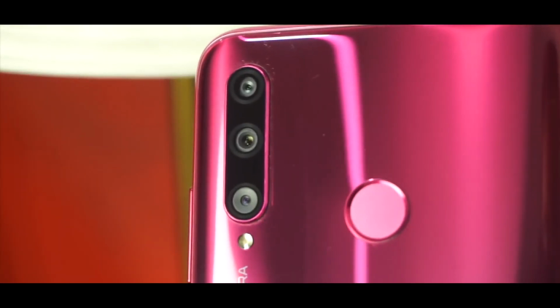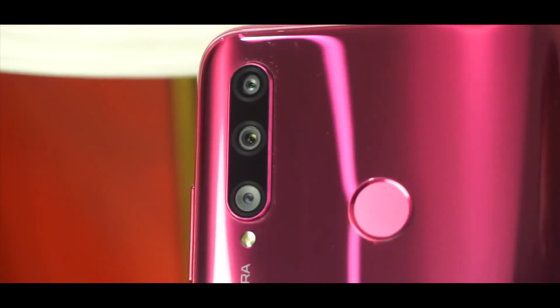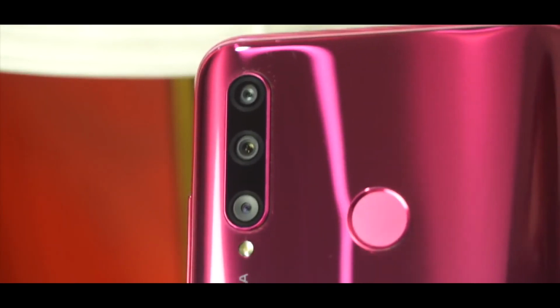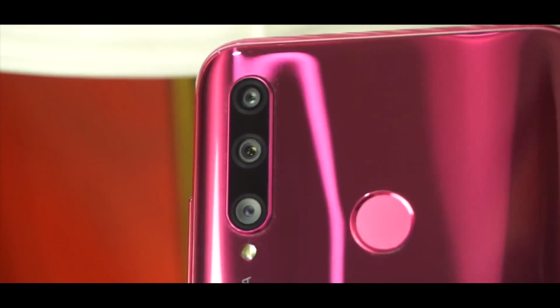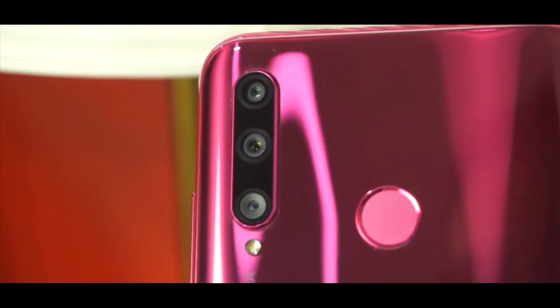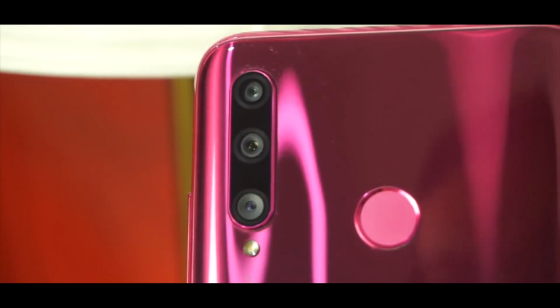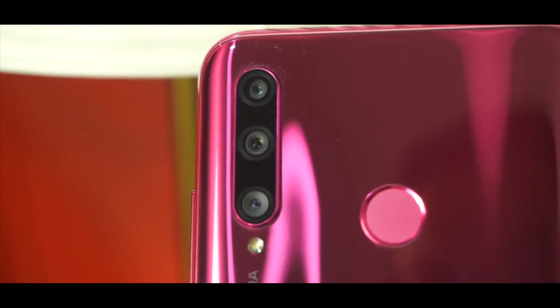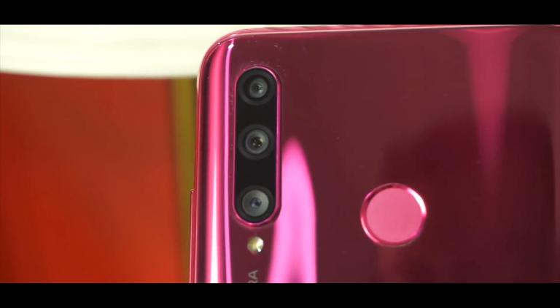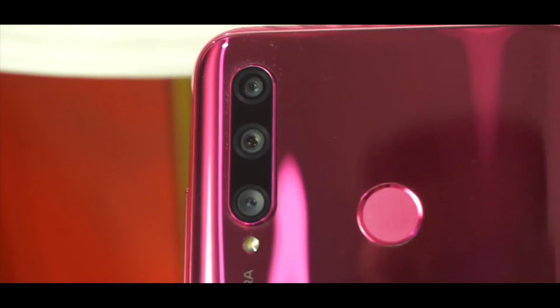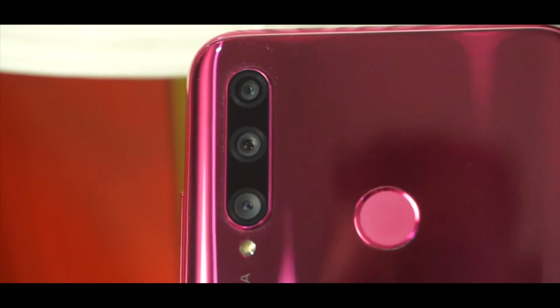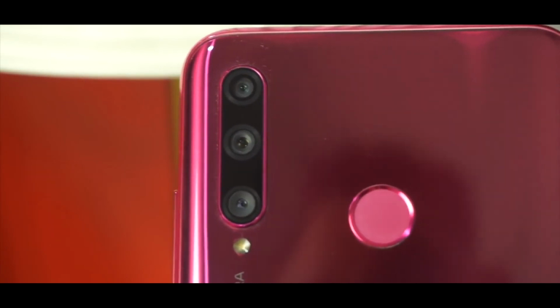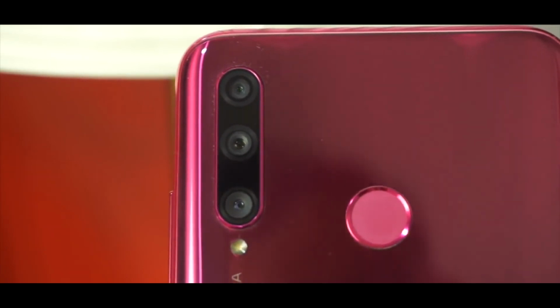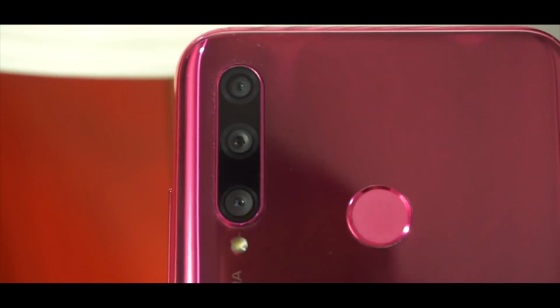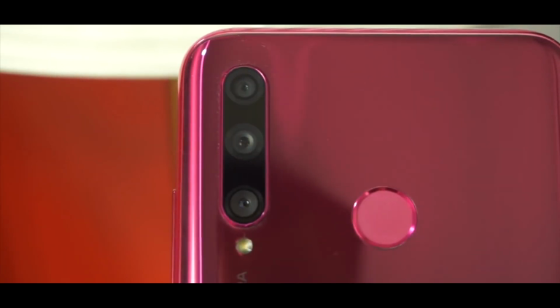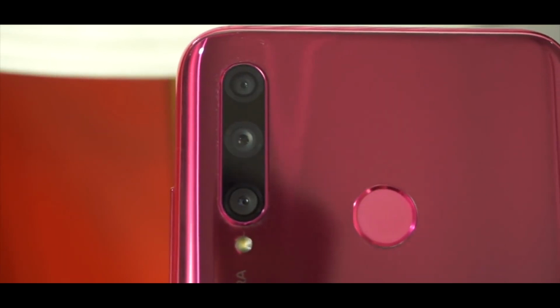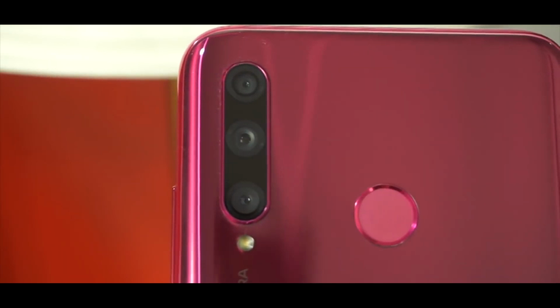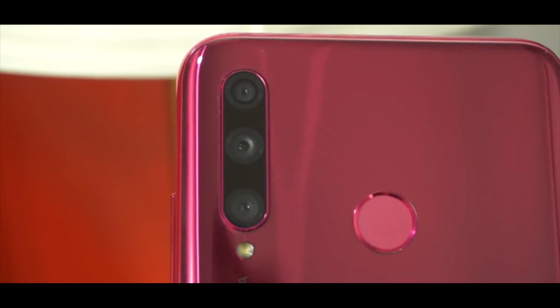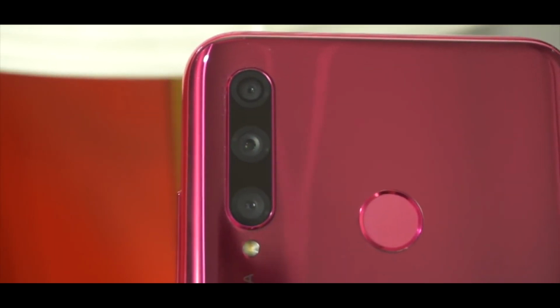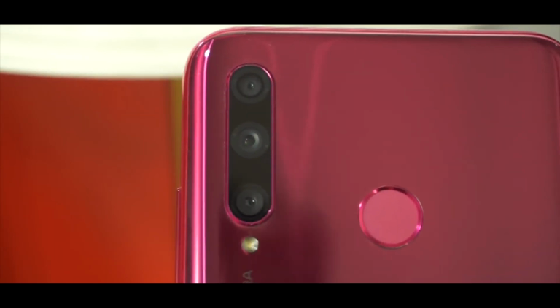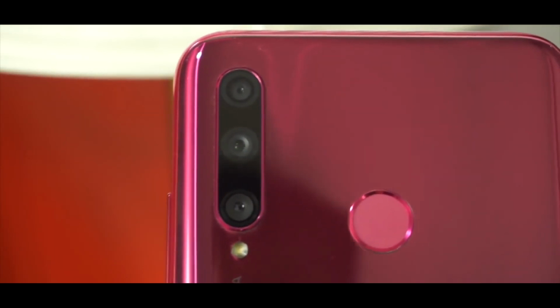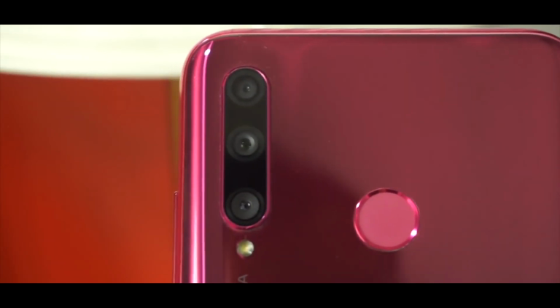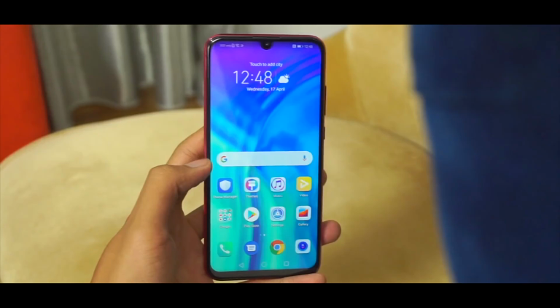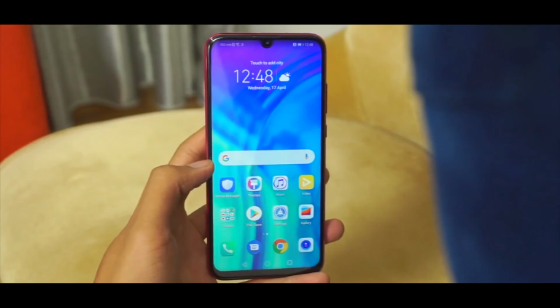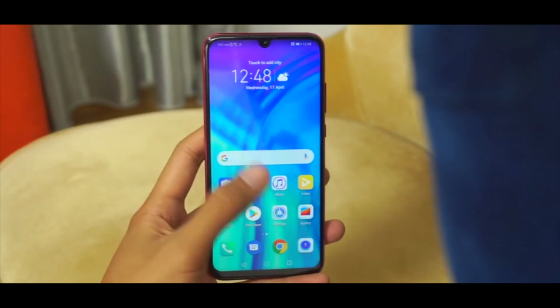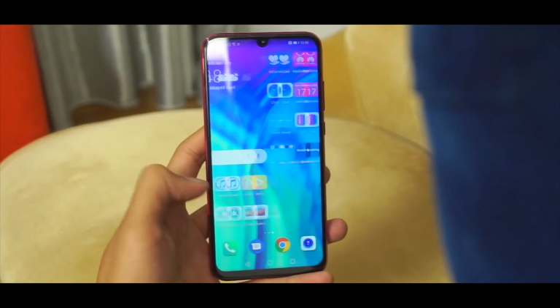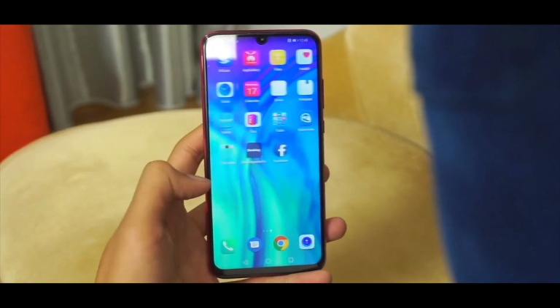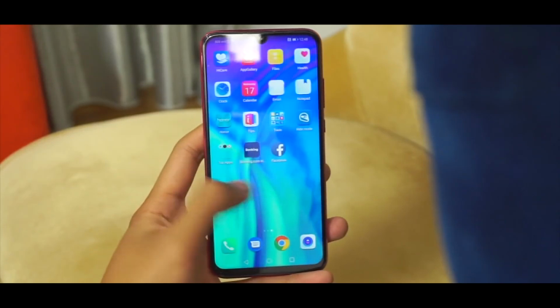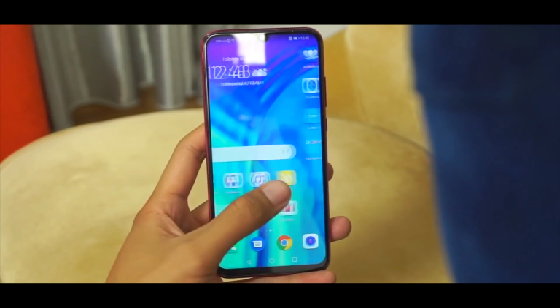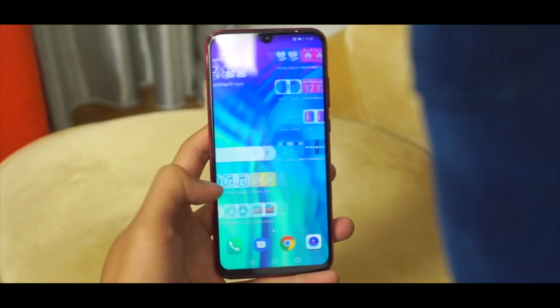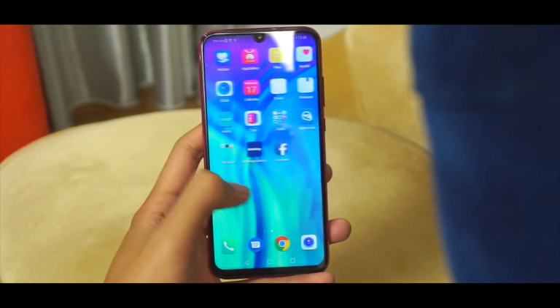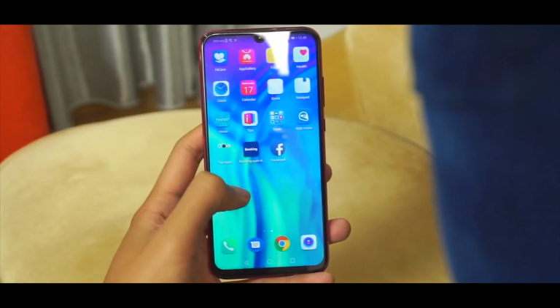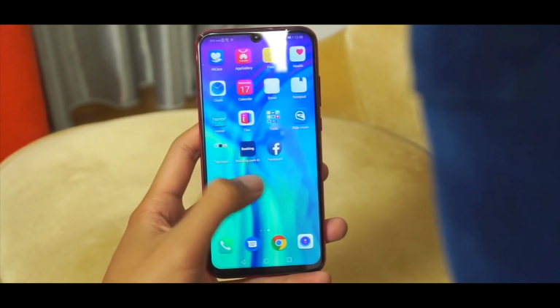This is my first hands-on review of the Honor 20 Lite. If you want to see the P30 Lite review, I shall be bringing that out soon. Peace.